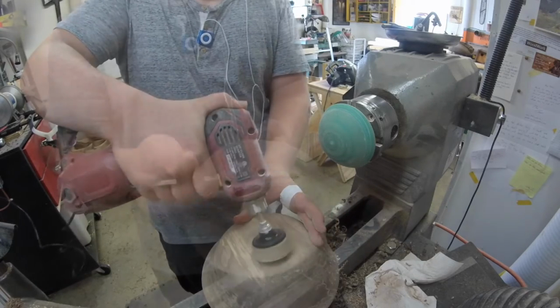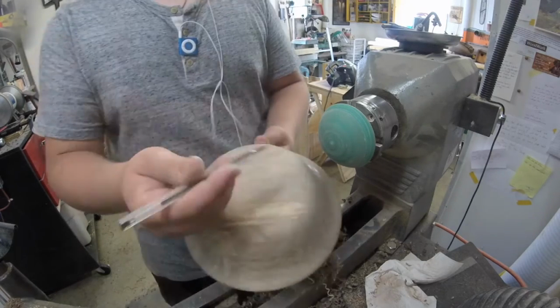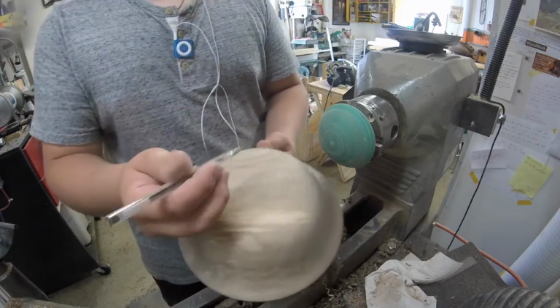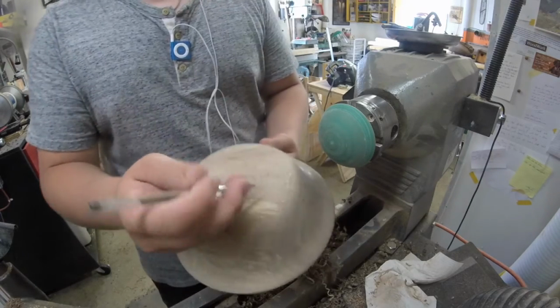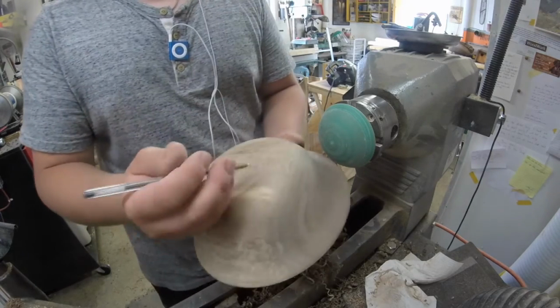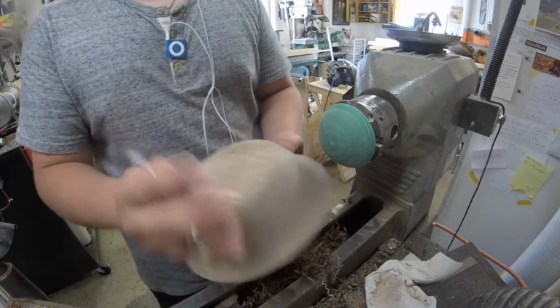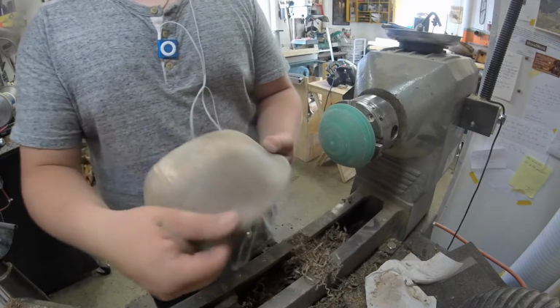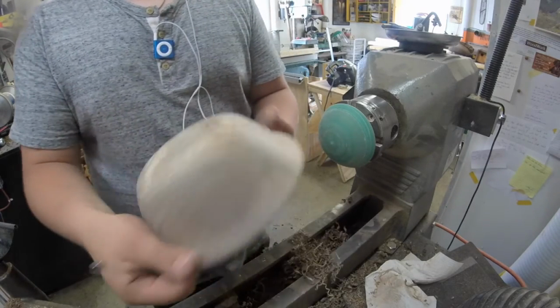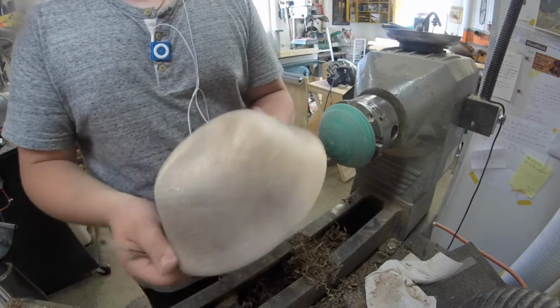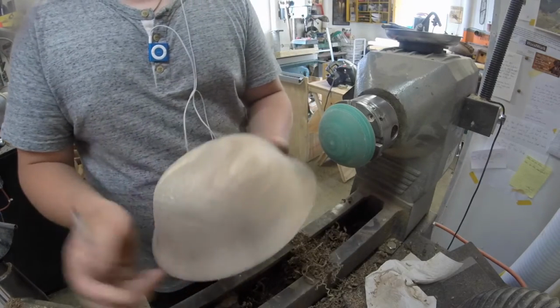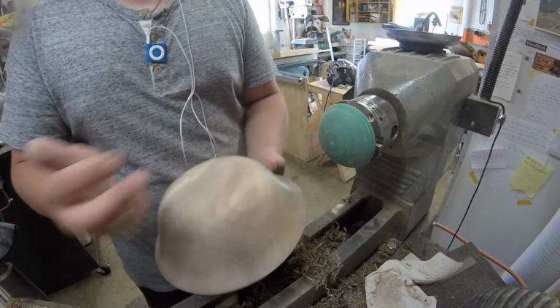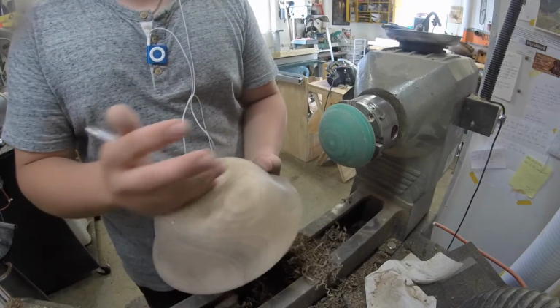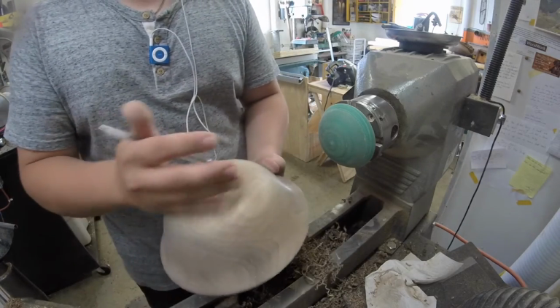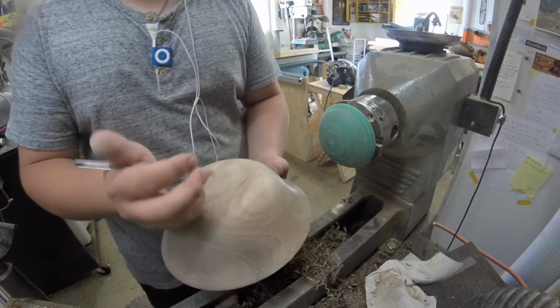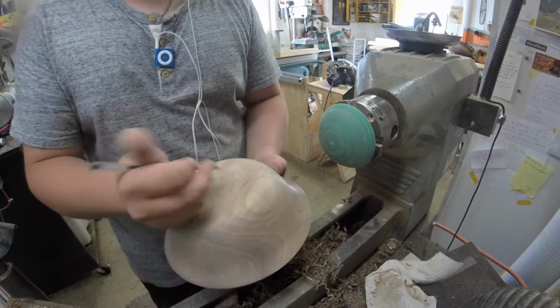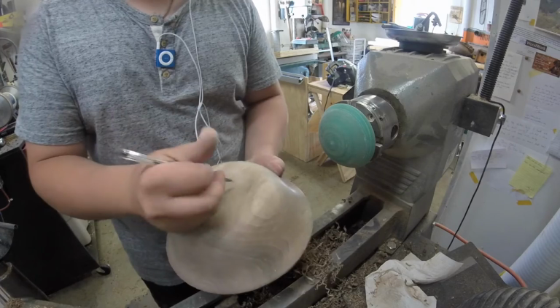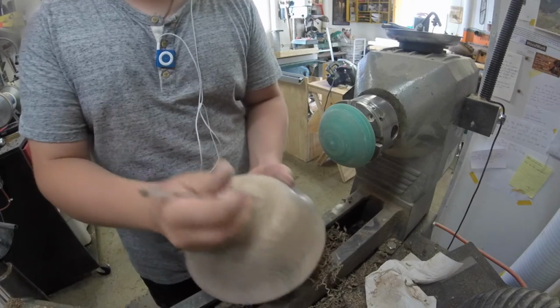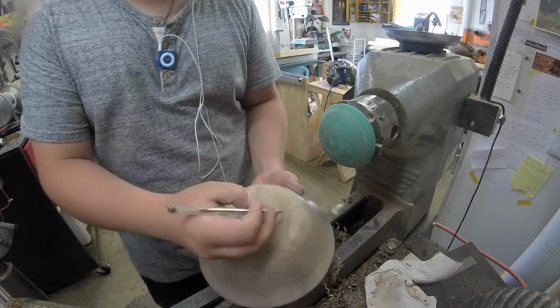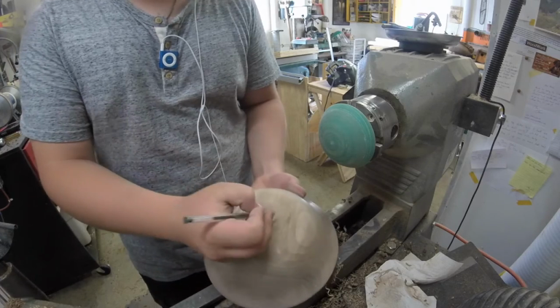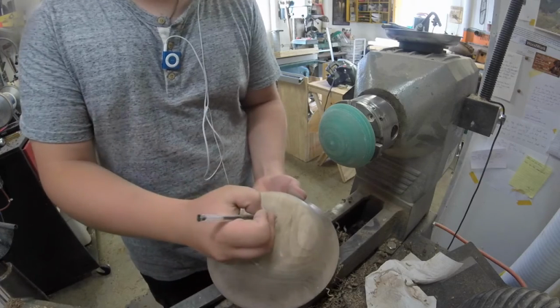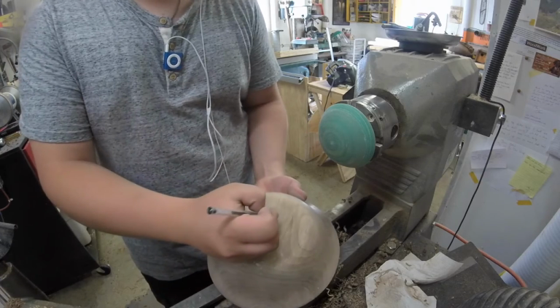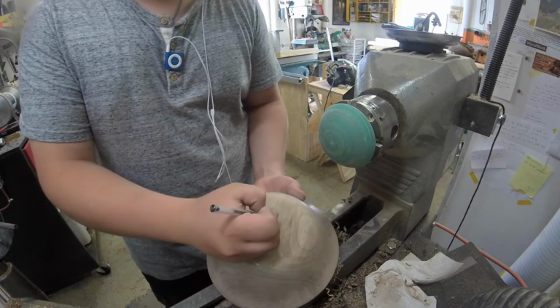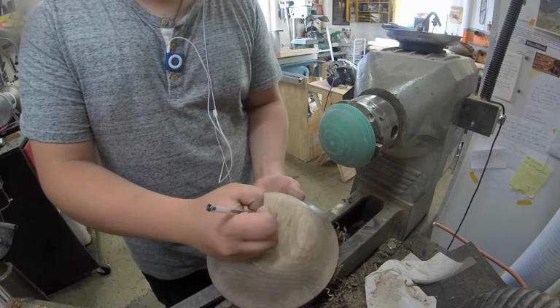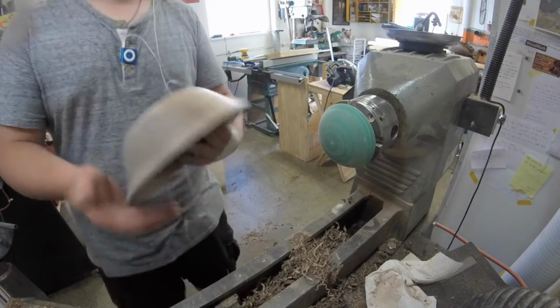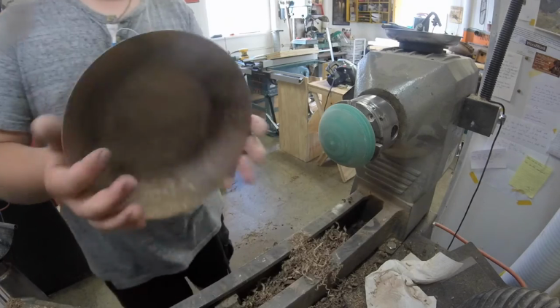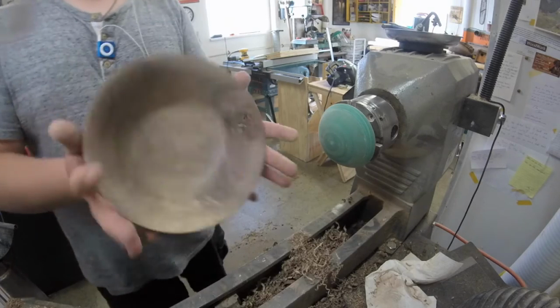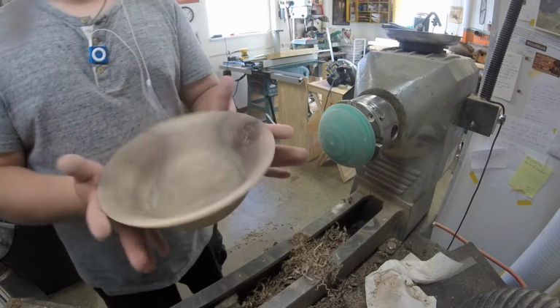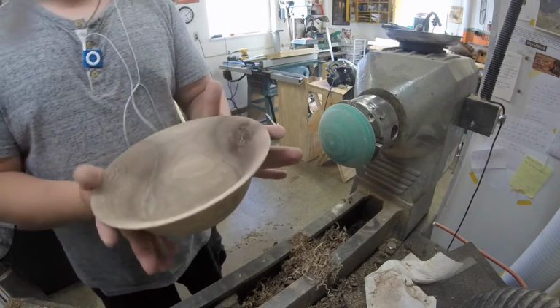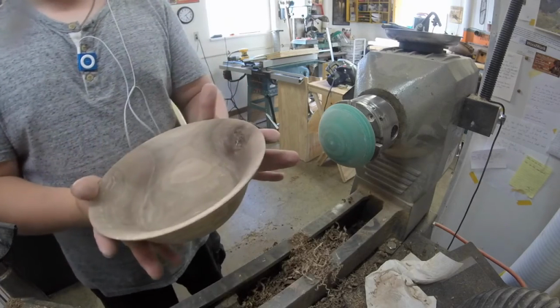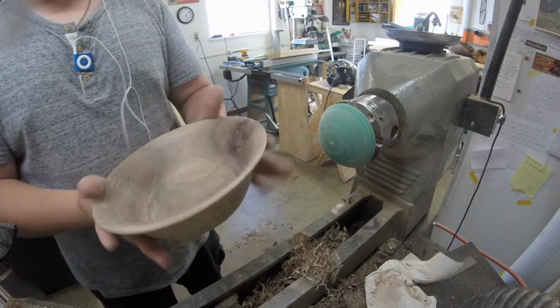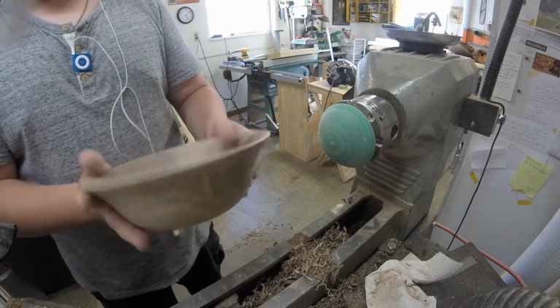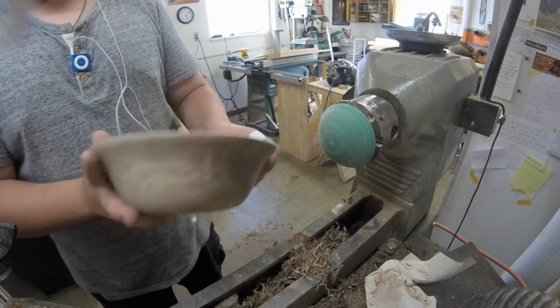Got a pen here. I'm just going to go ahead and sign and date it. There it is.